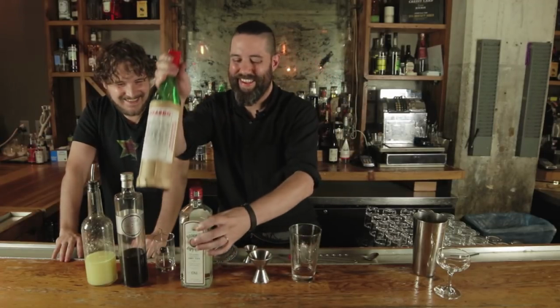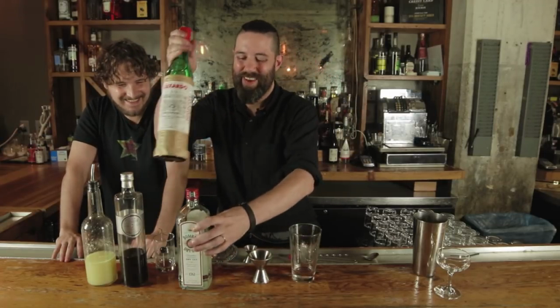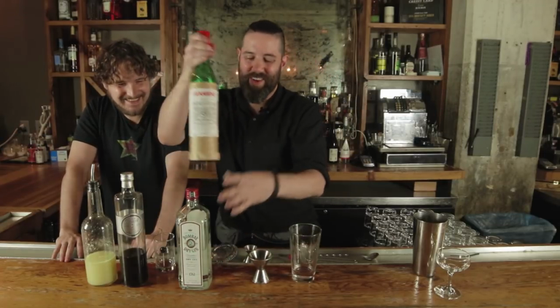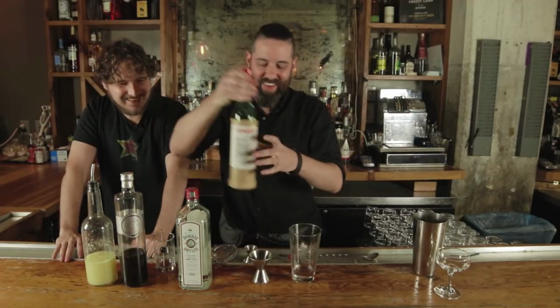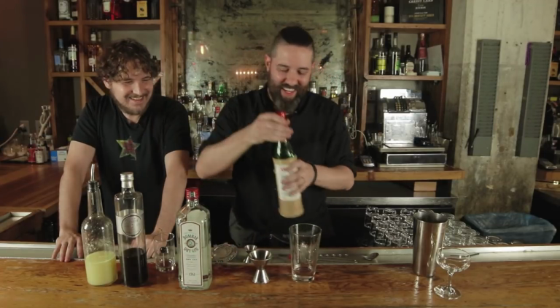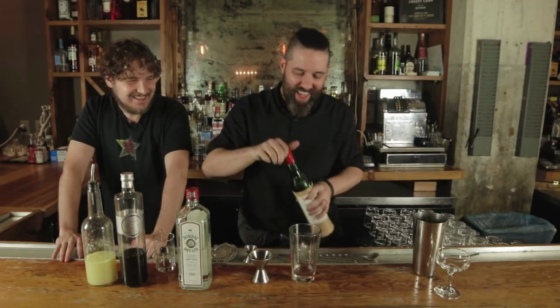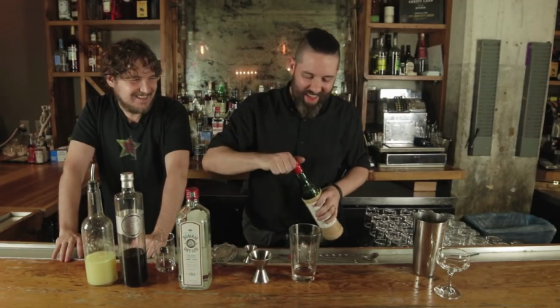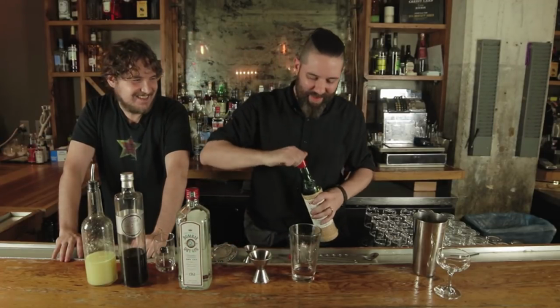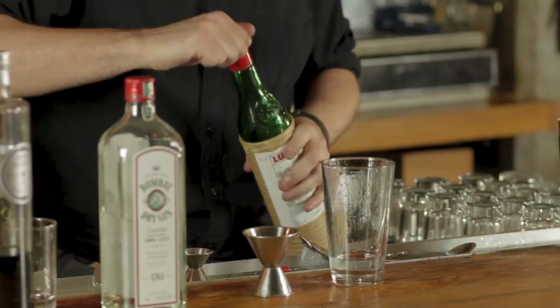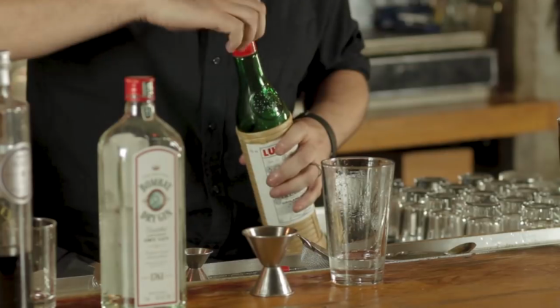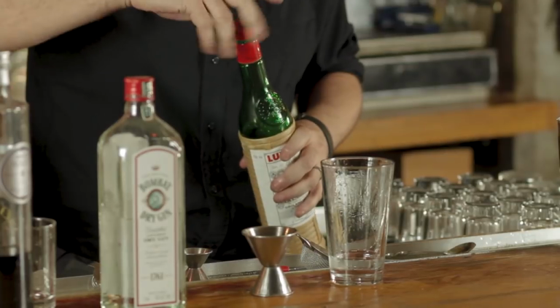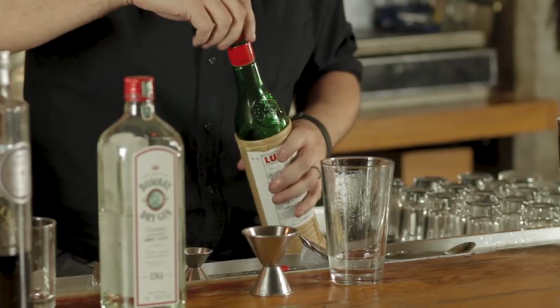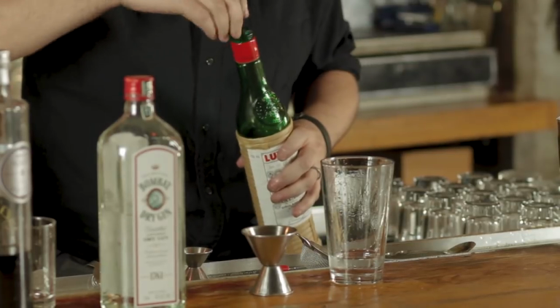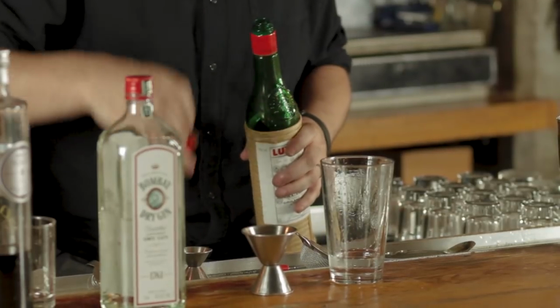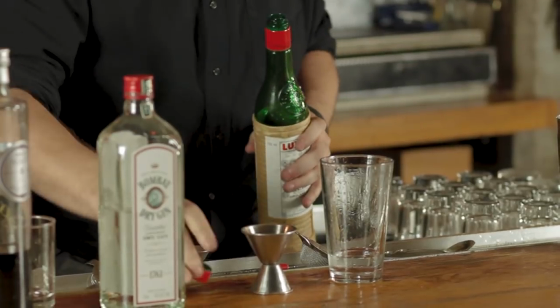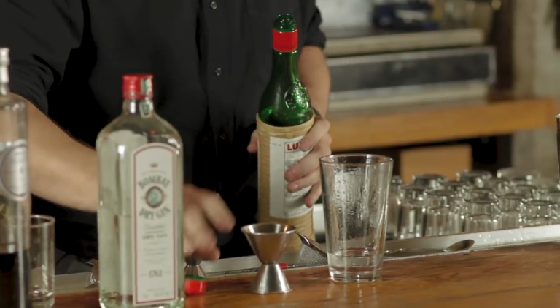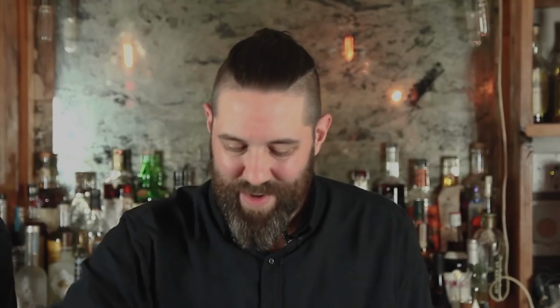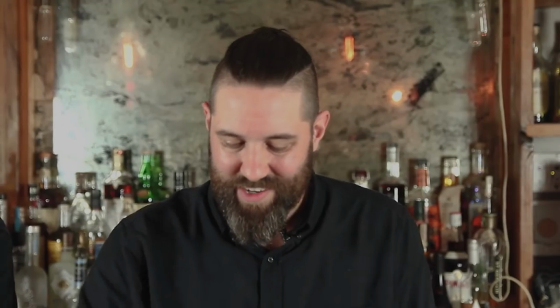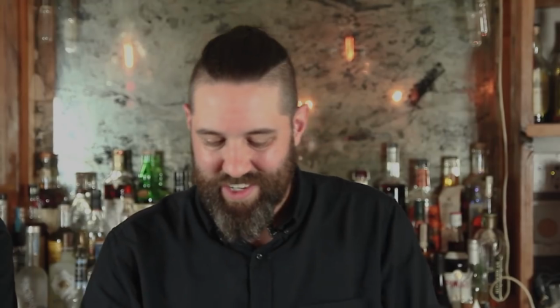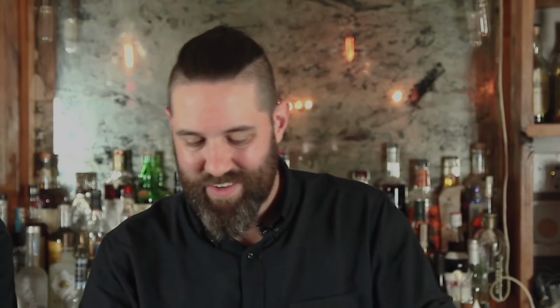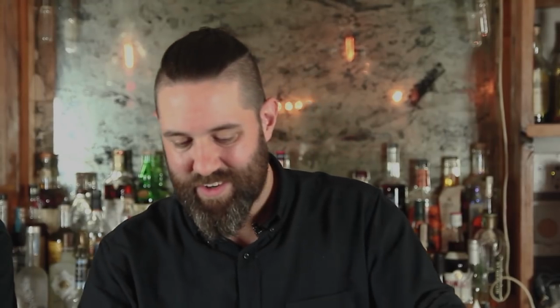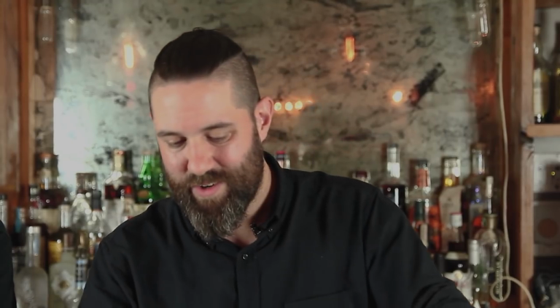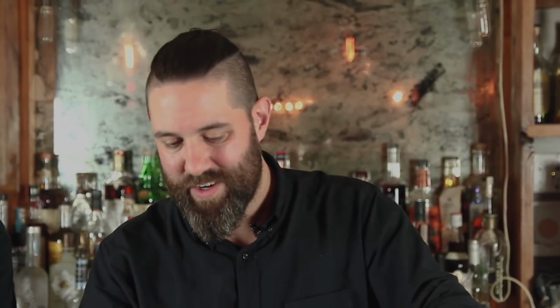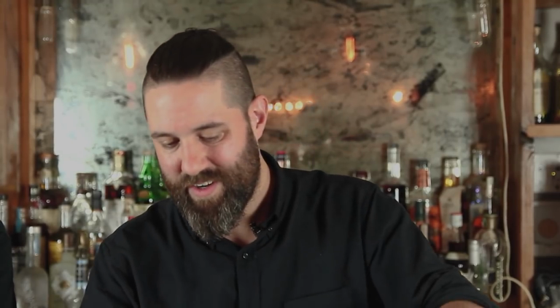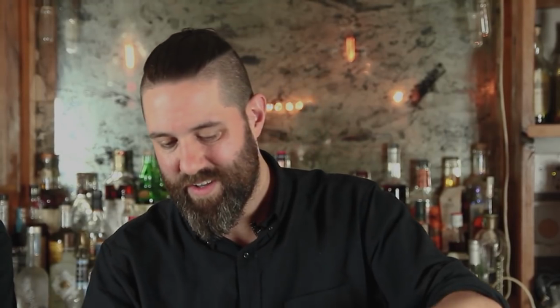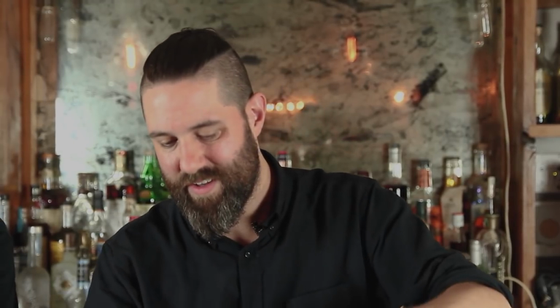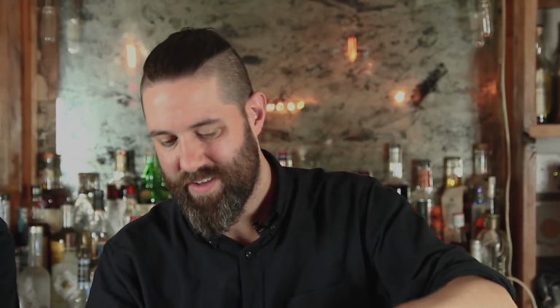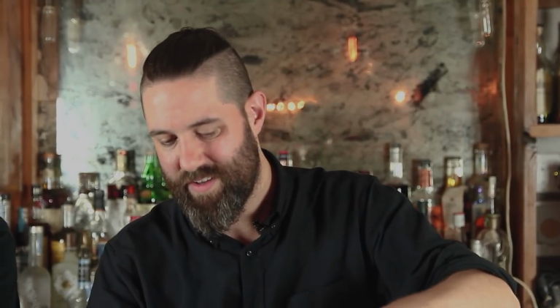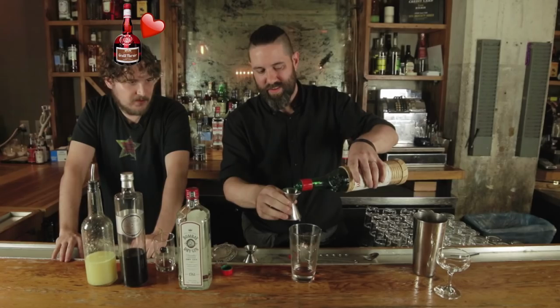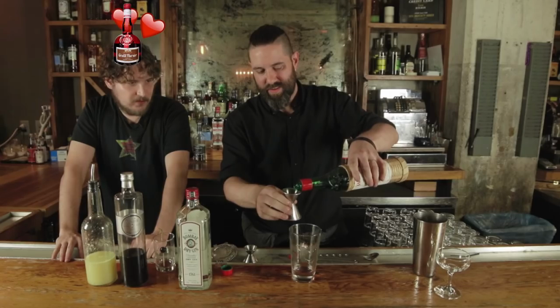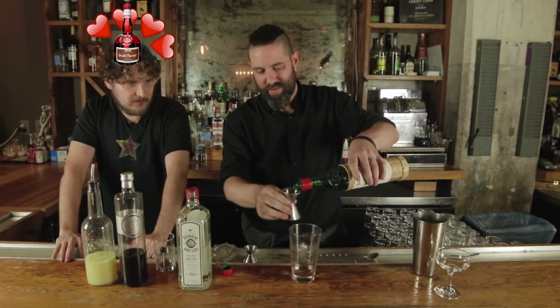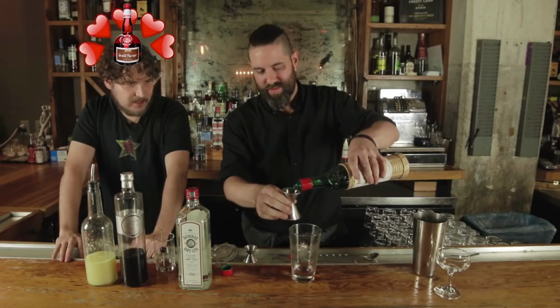We're gonna take a half ounce of Maraschino liqueur. Love my liqueurs.